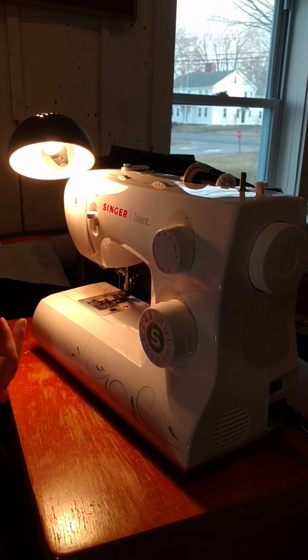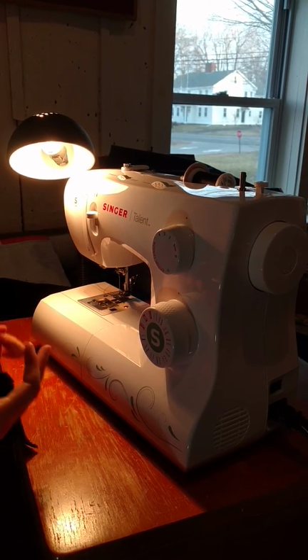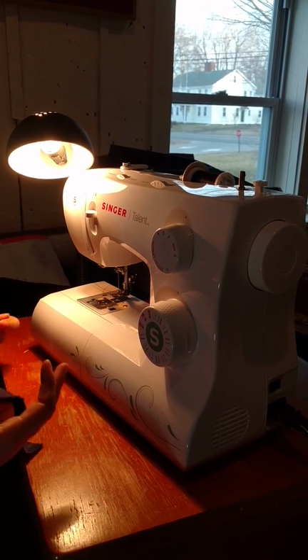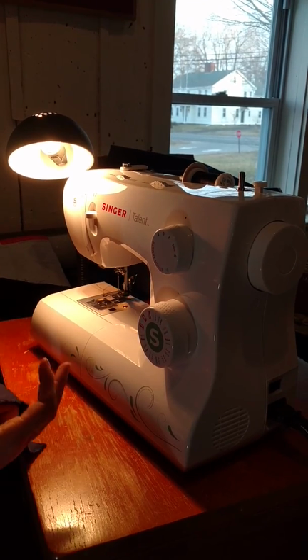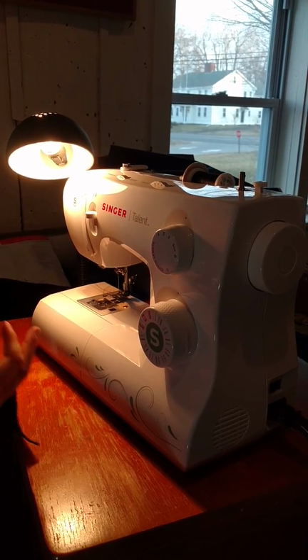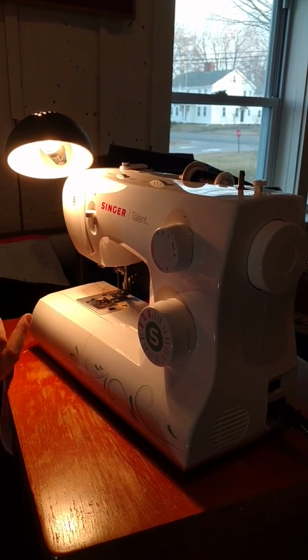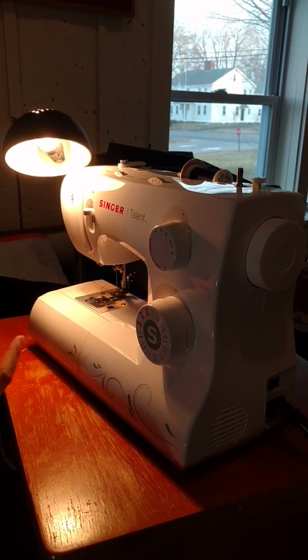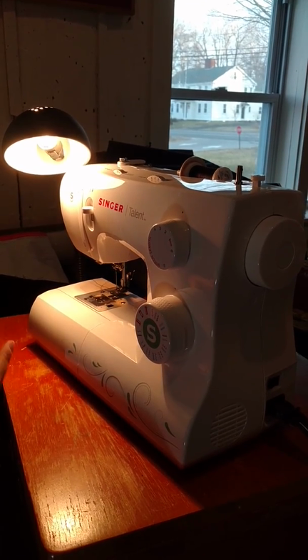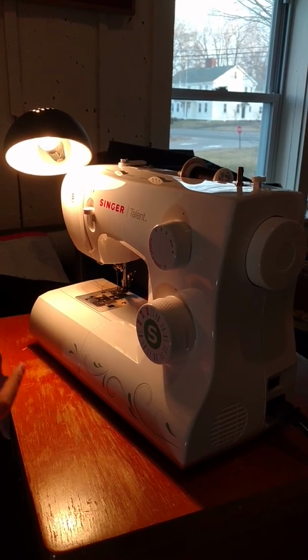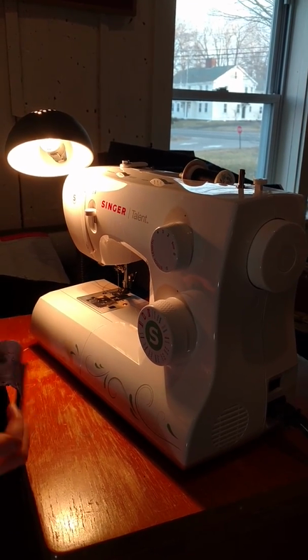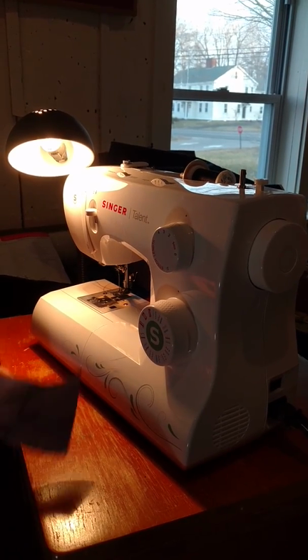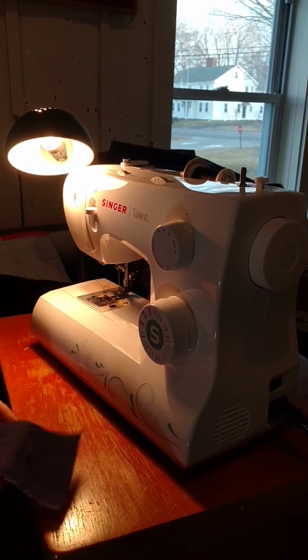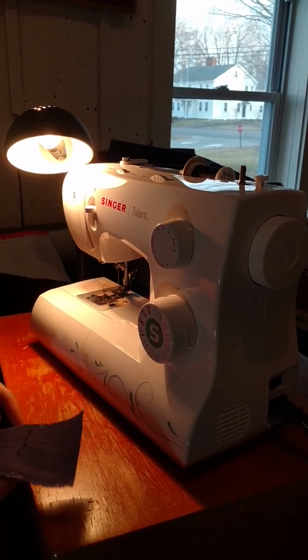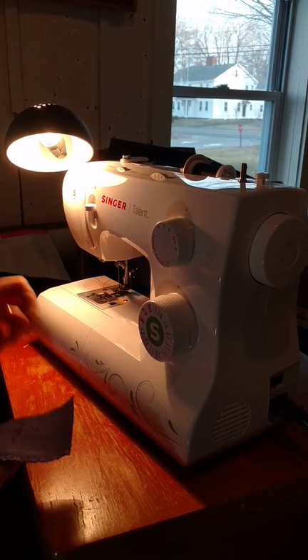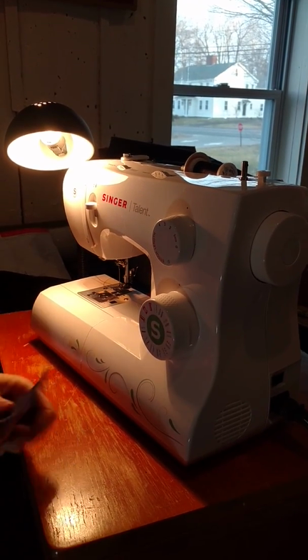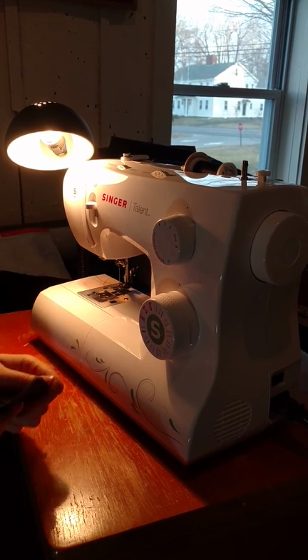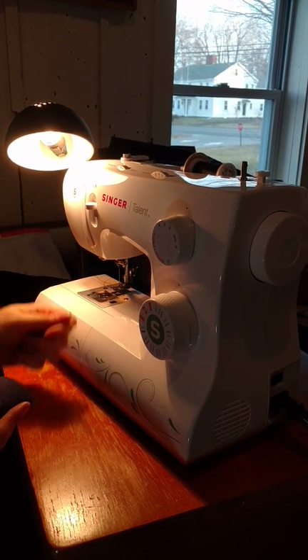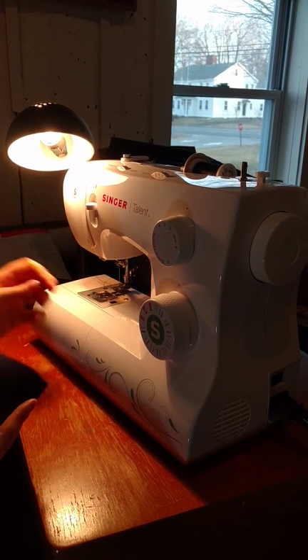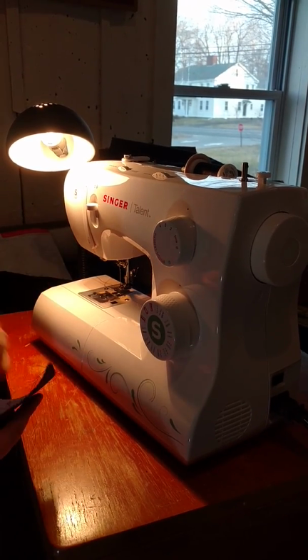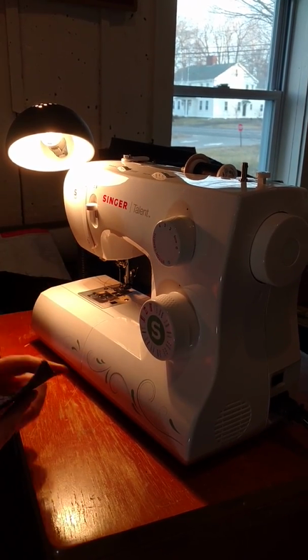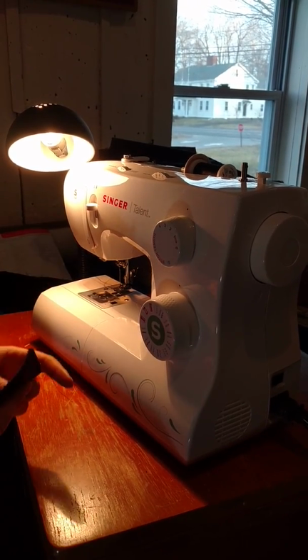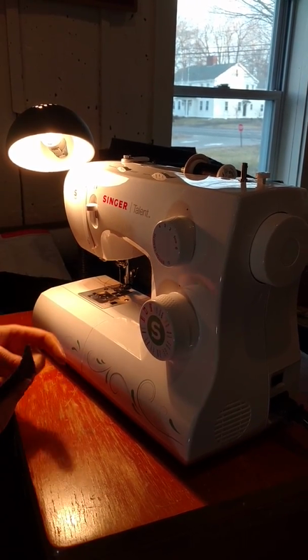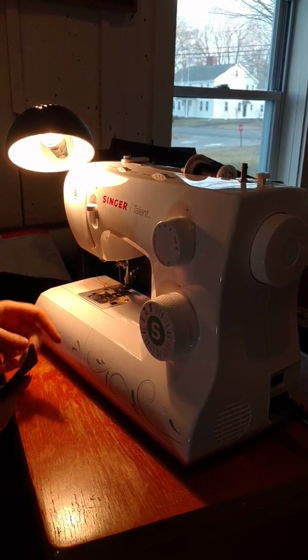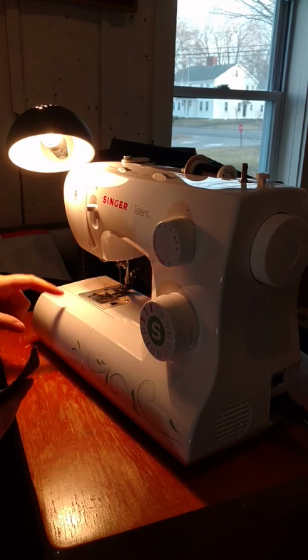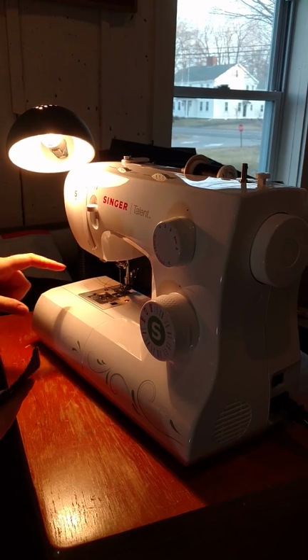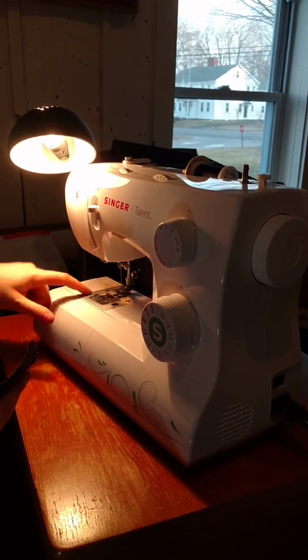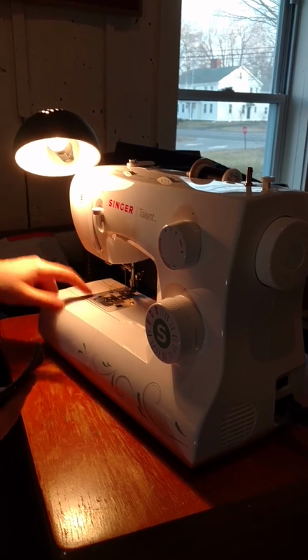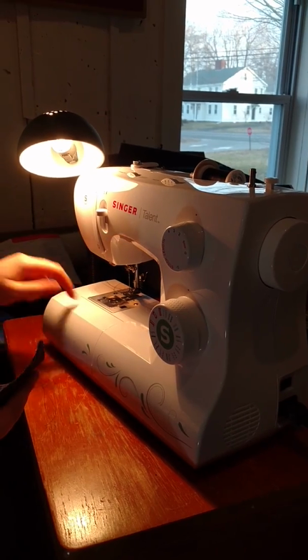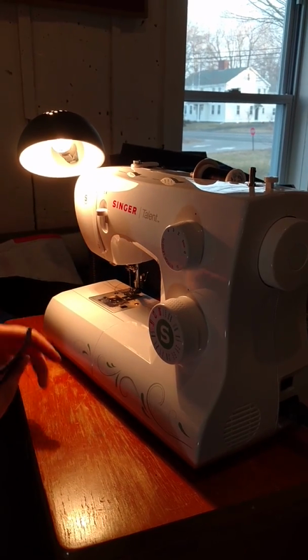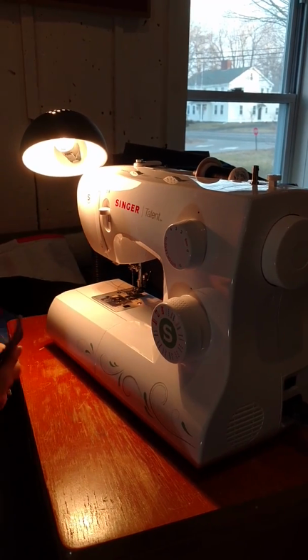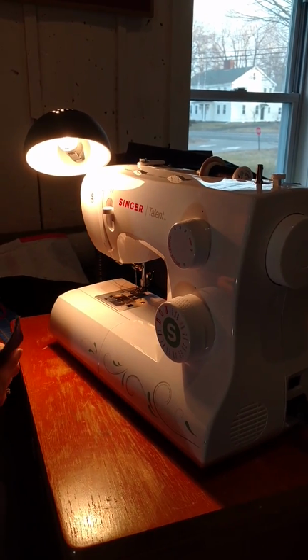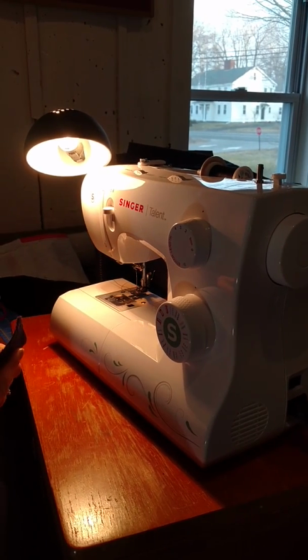This is my sample piece. My sample piece is getting a little busy on the back. You've got to keep all those threads from getting inside your machine.